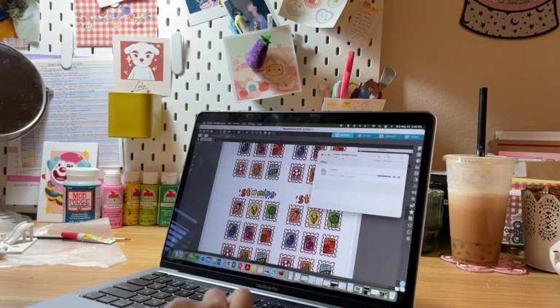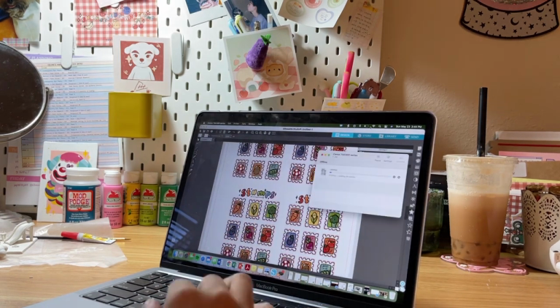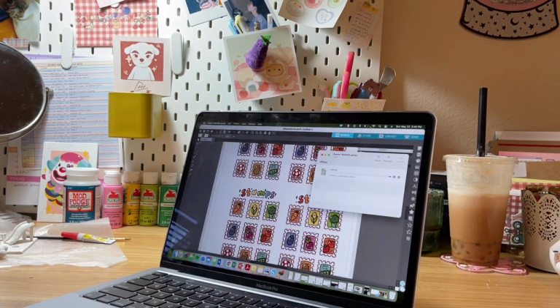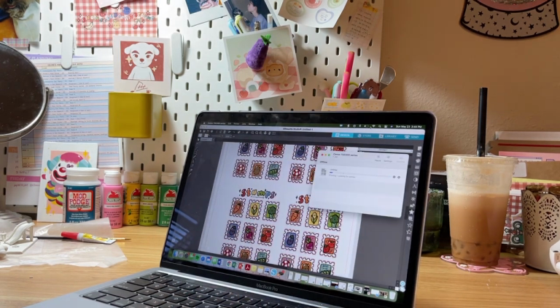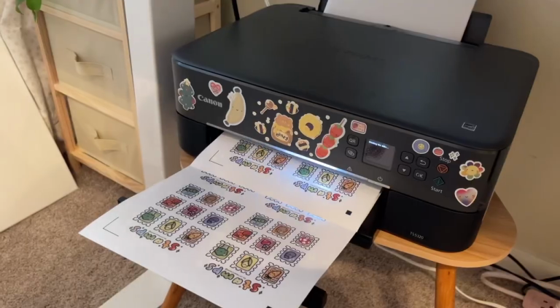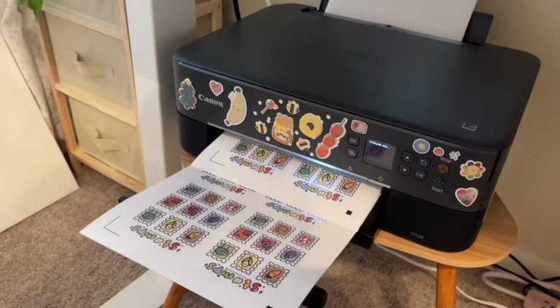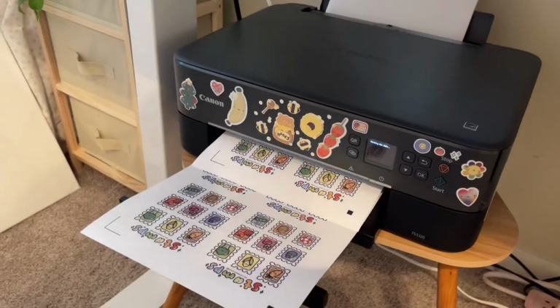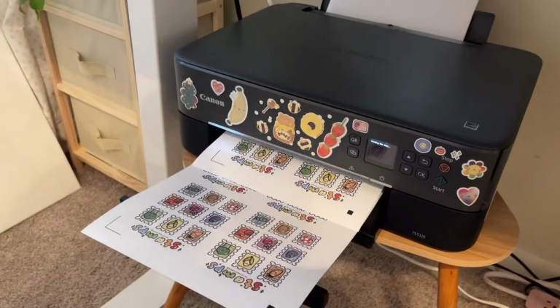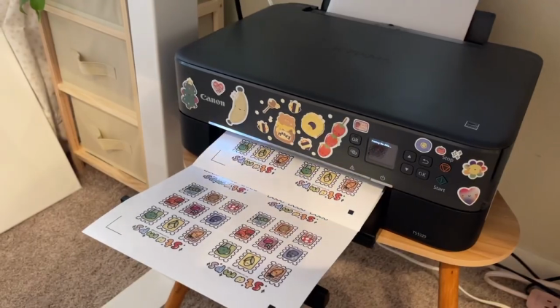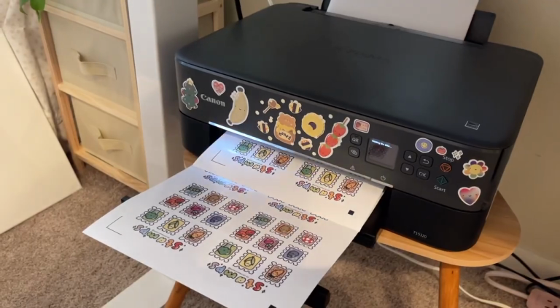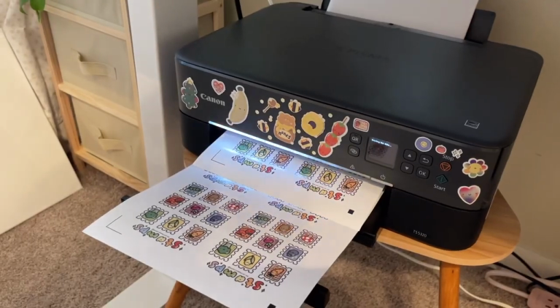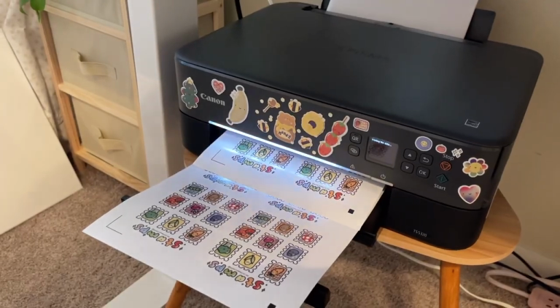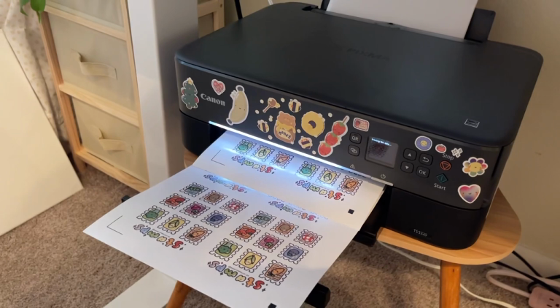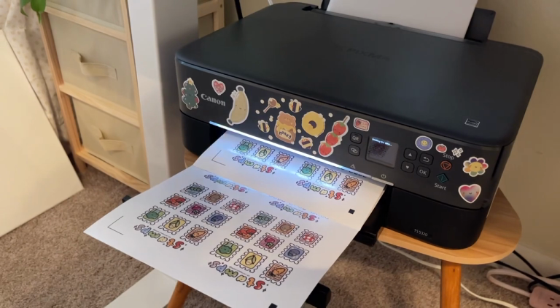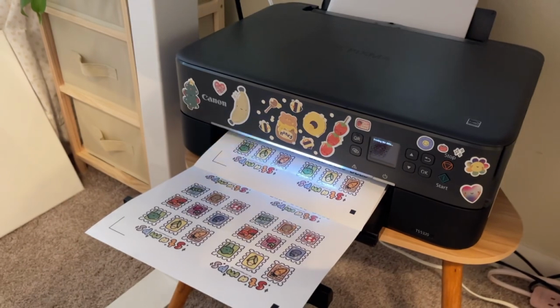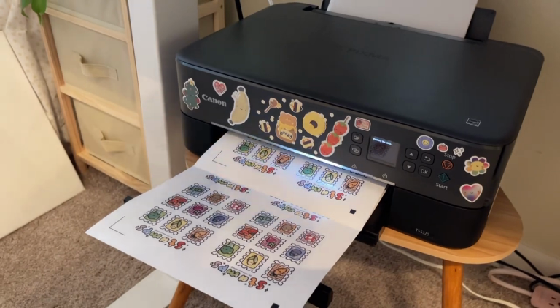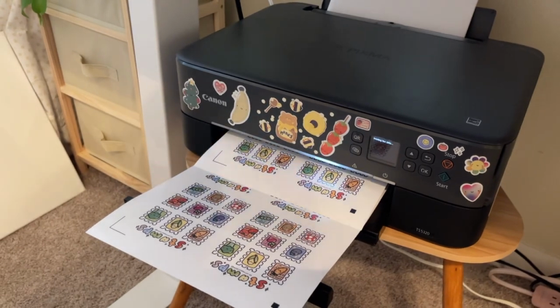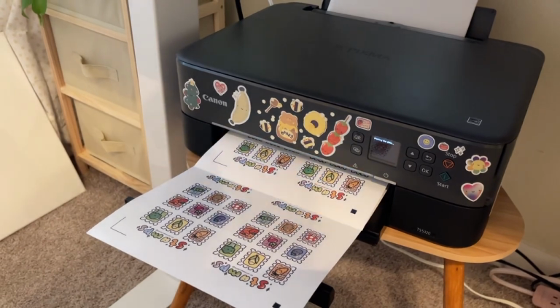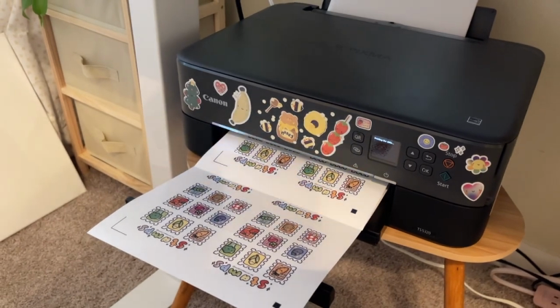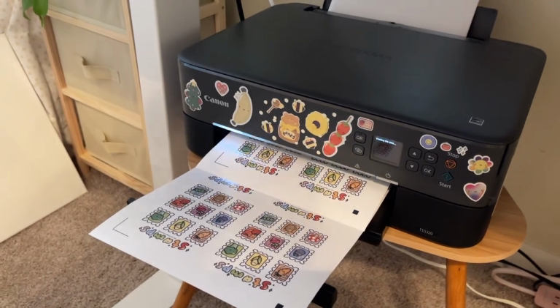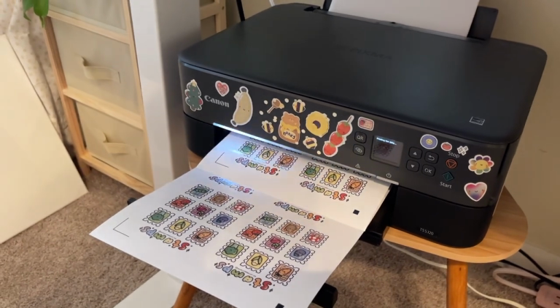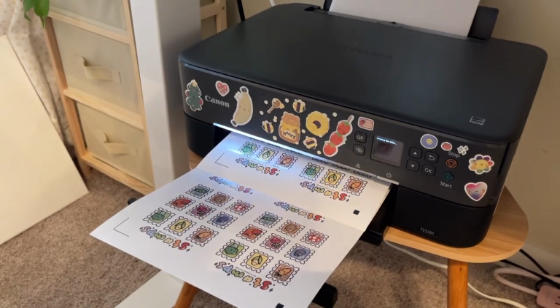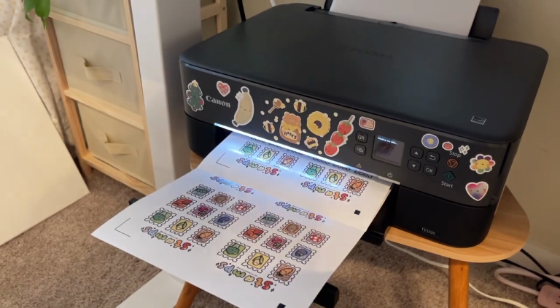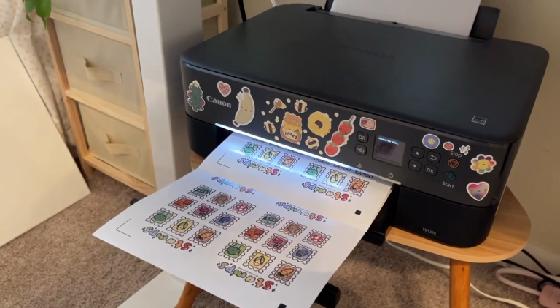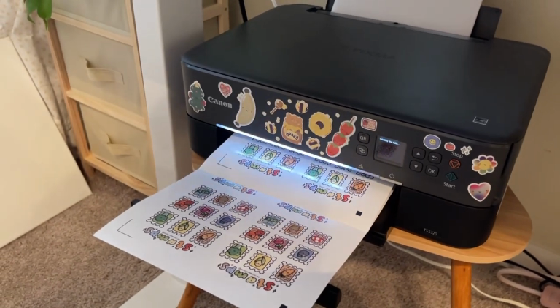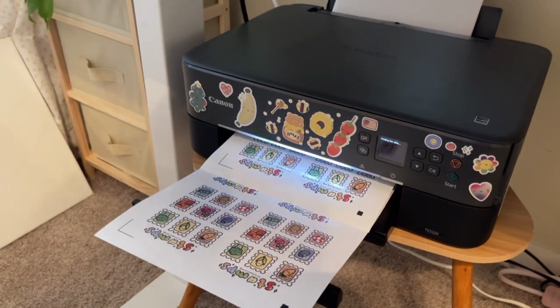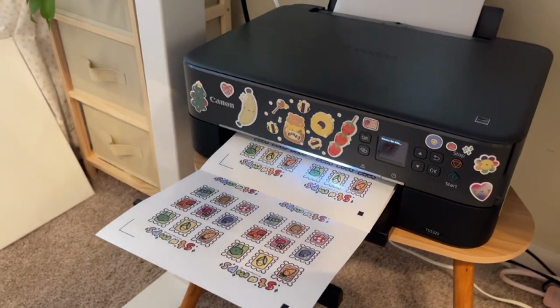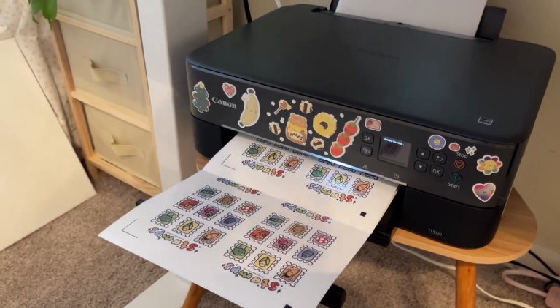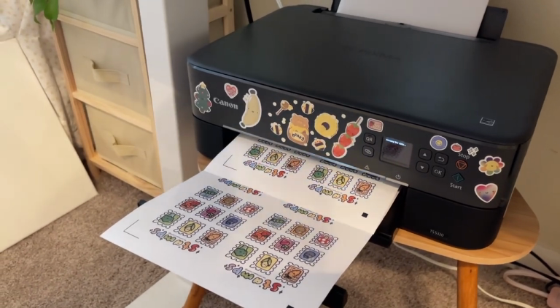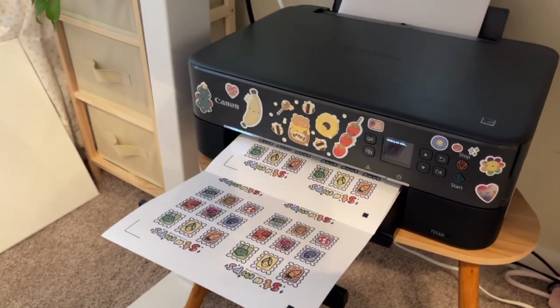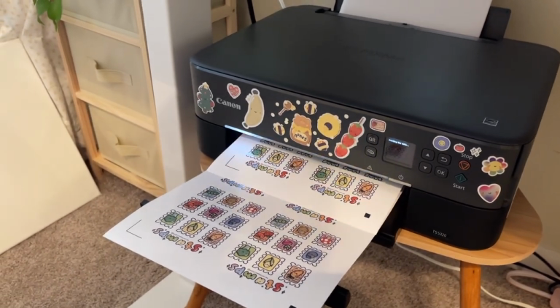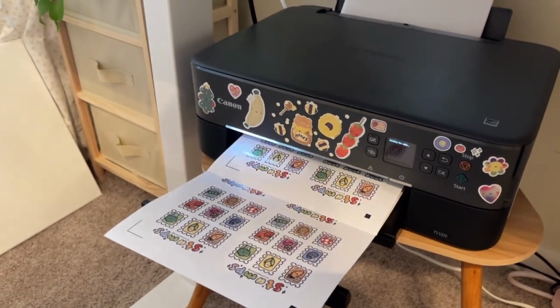Here is my printer at work. She is really slow because I do high resolution.